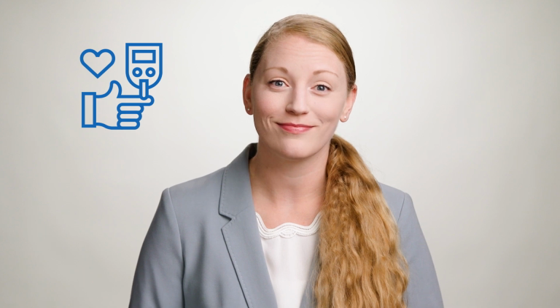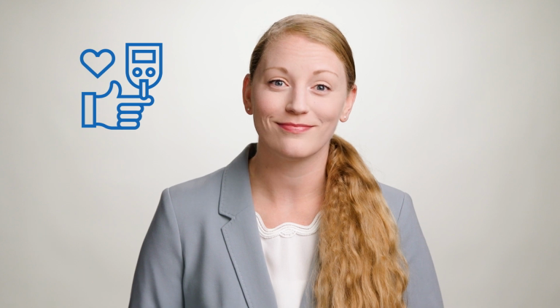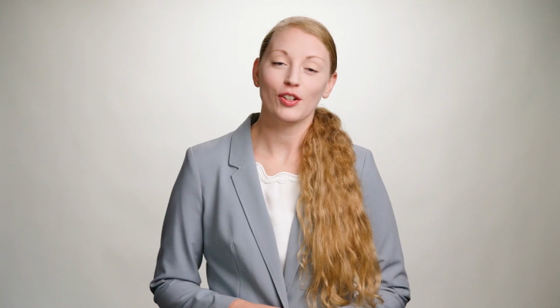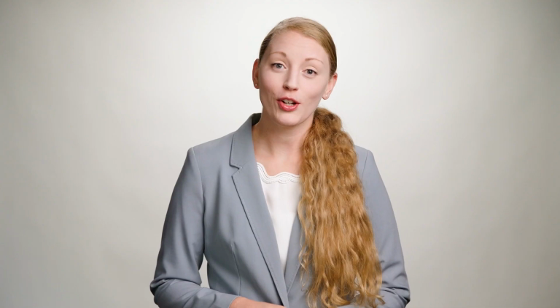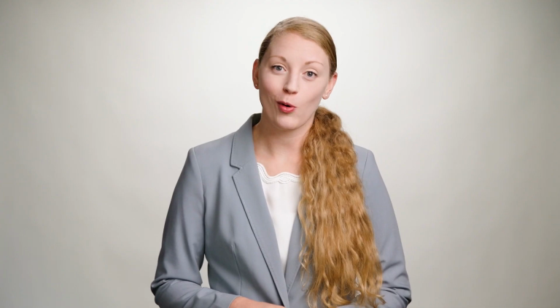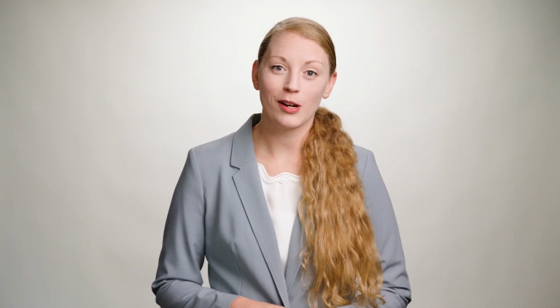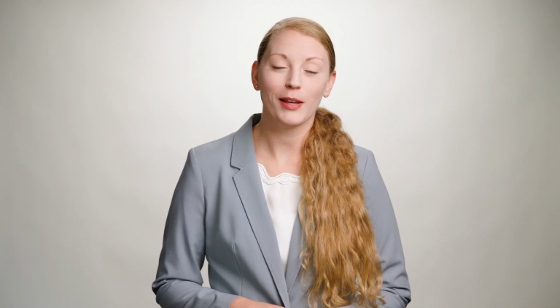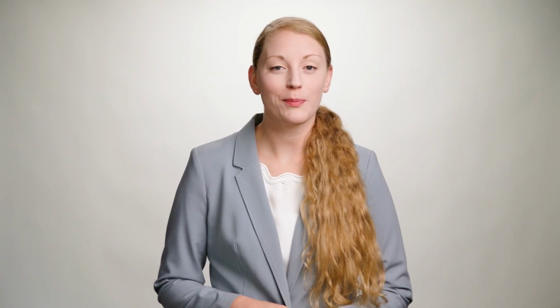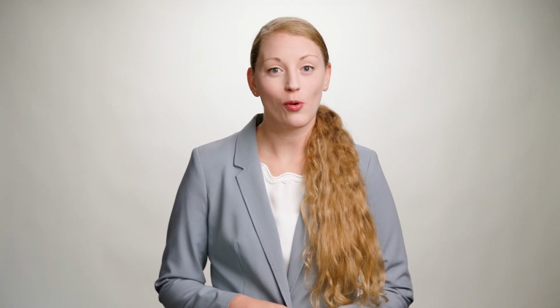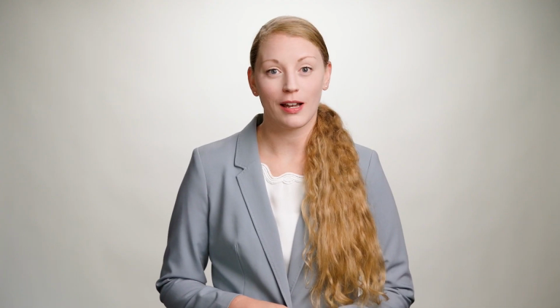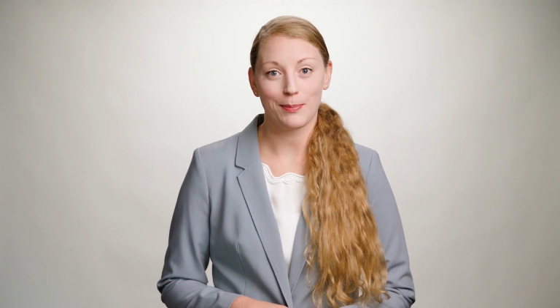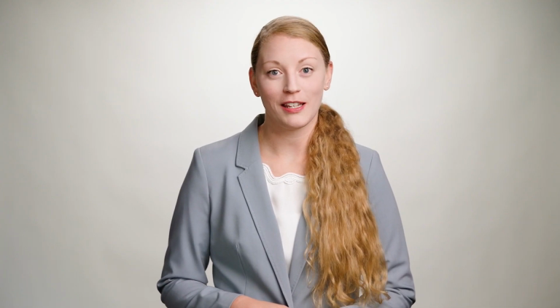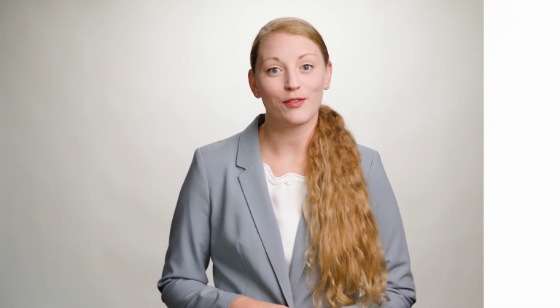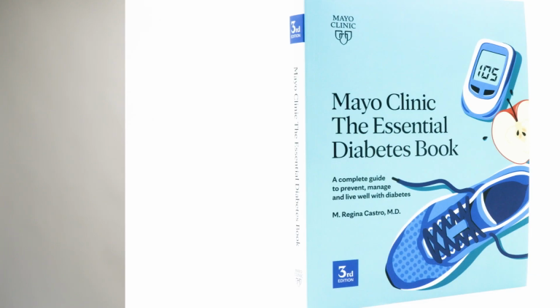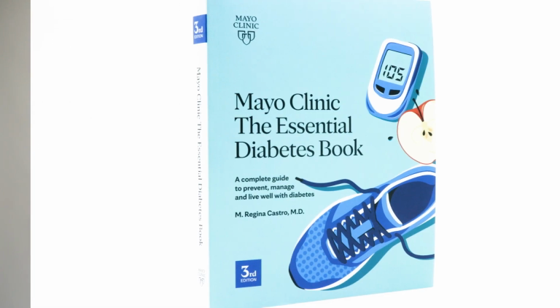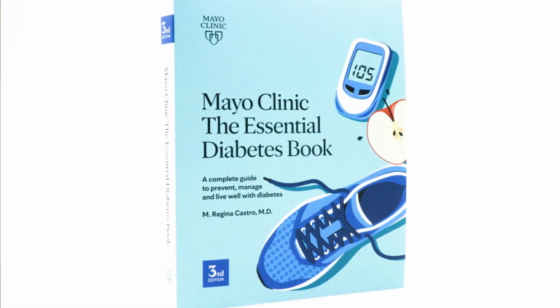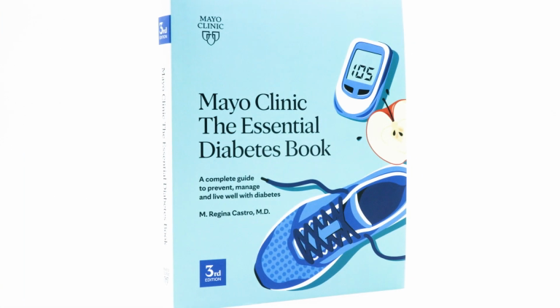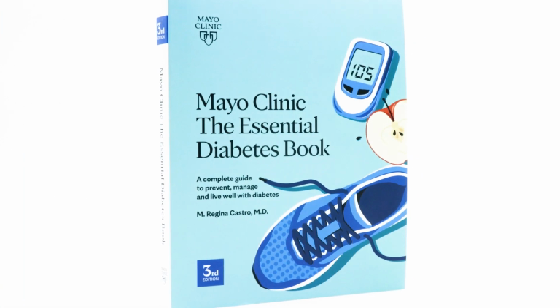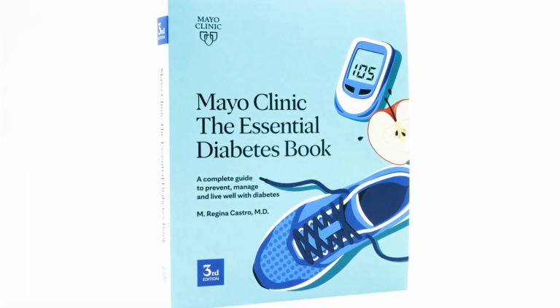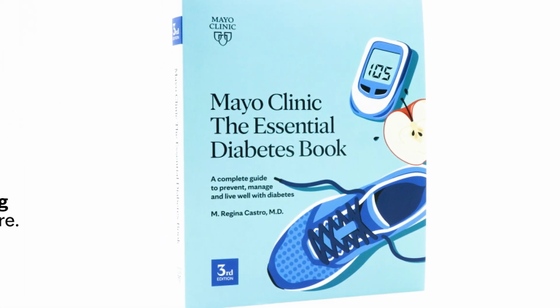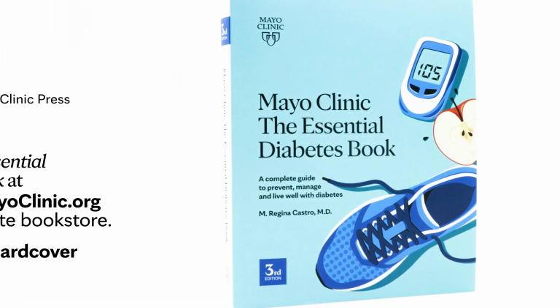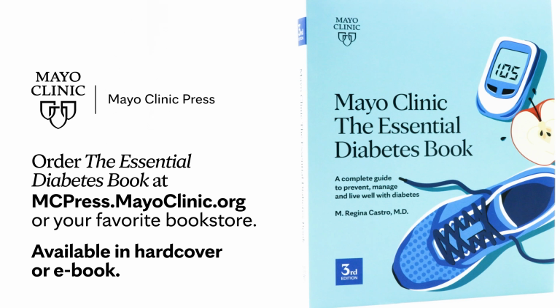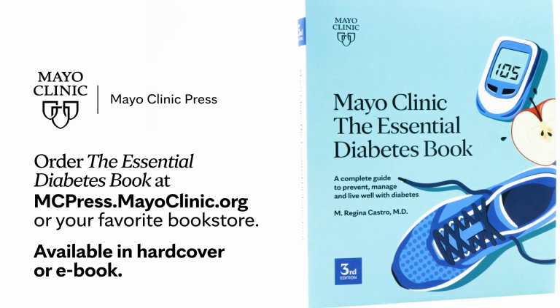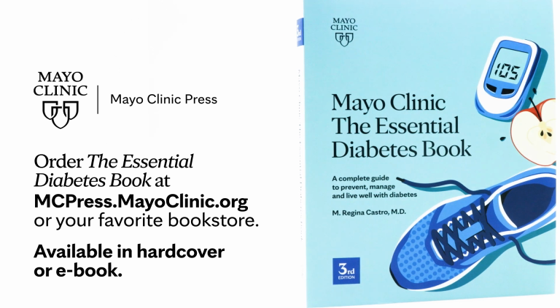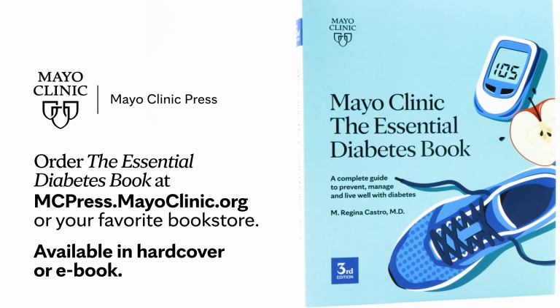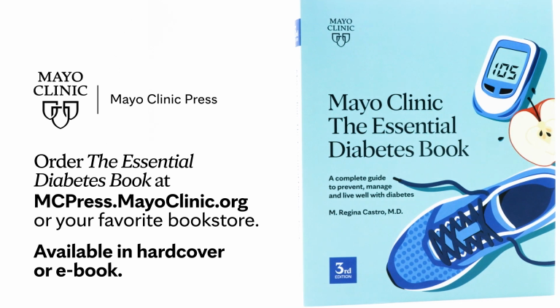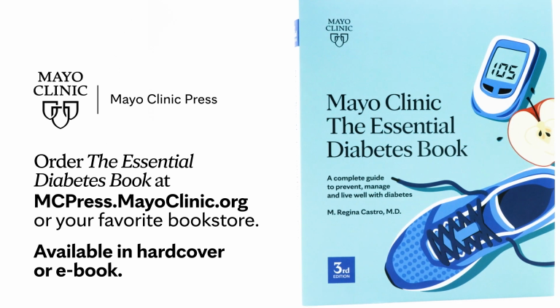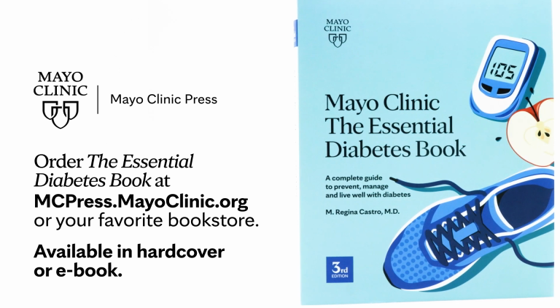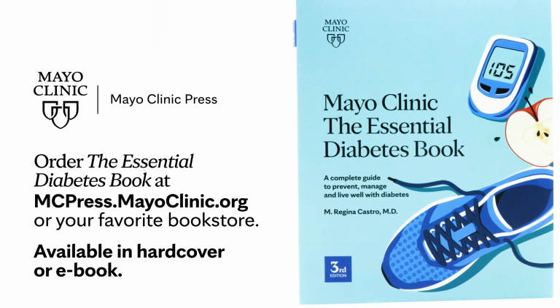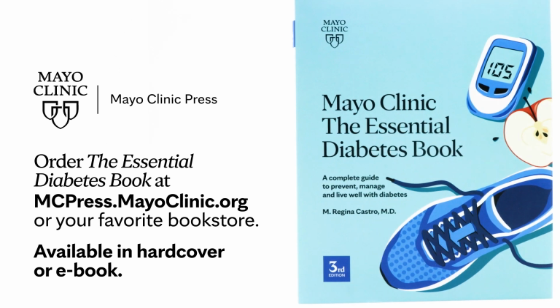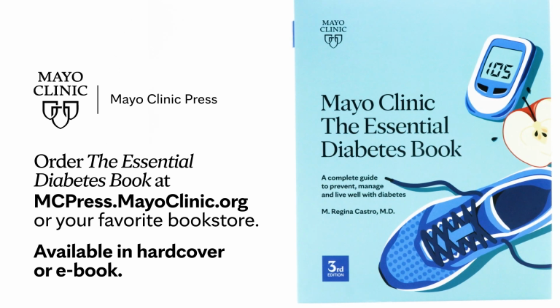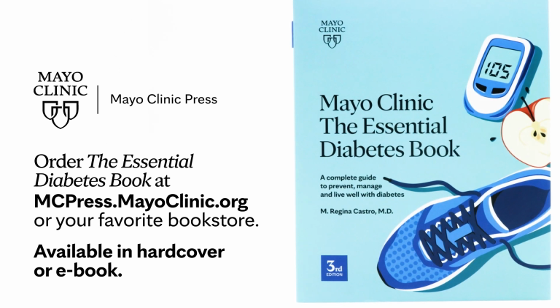To learn more, pick up your copy of The Essential Diabetes Book from Mayo Clinic, now available.